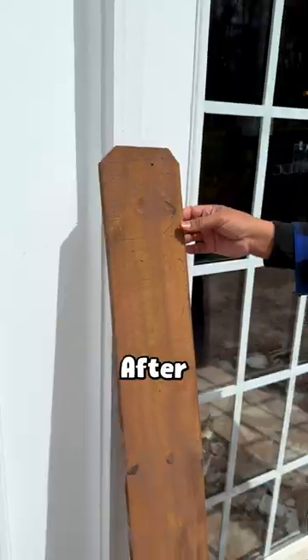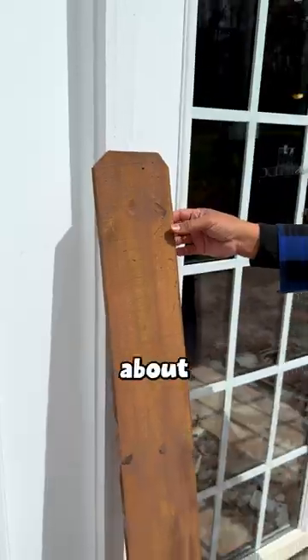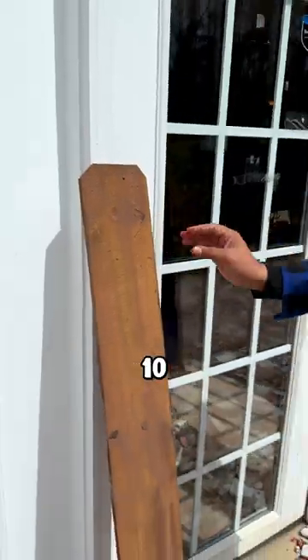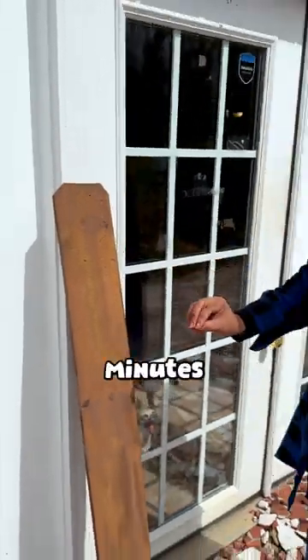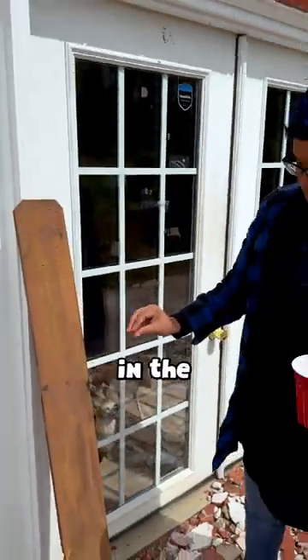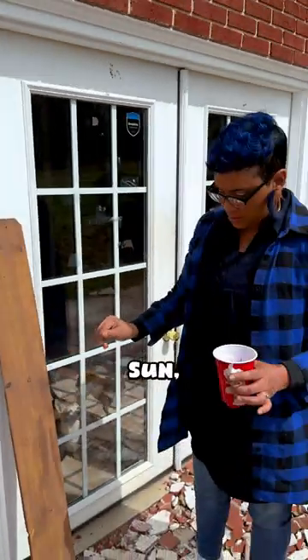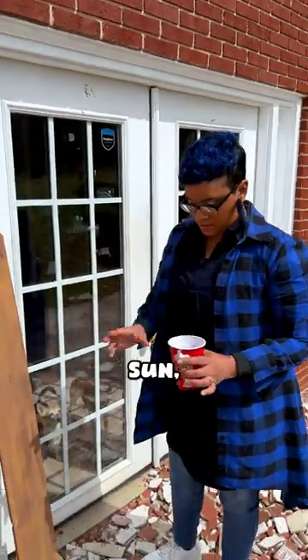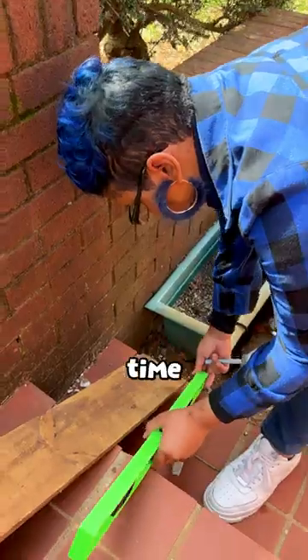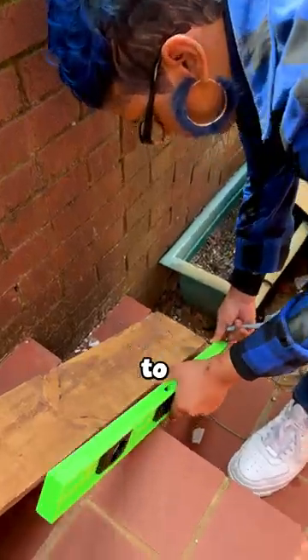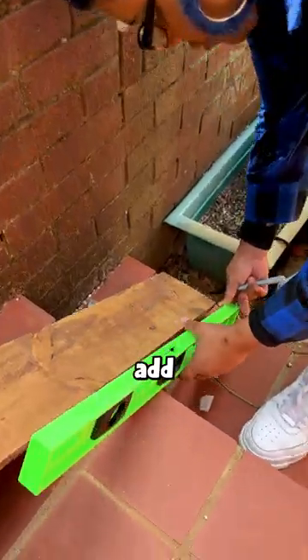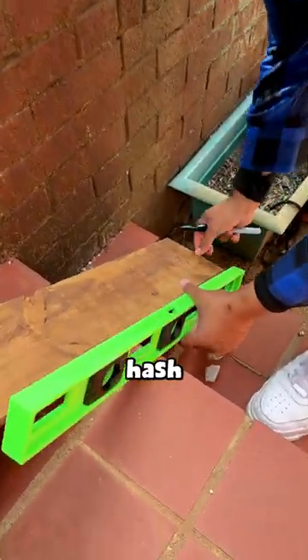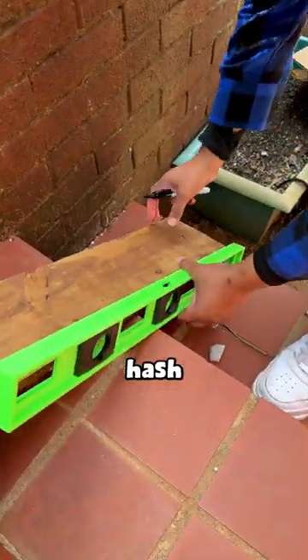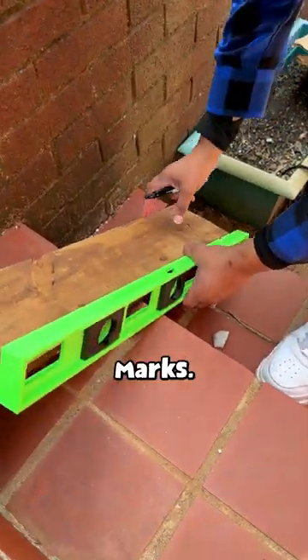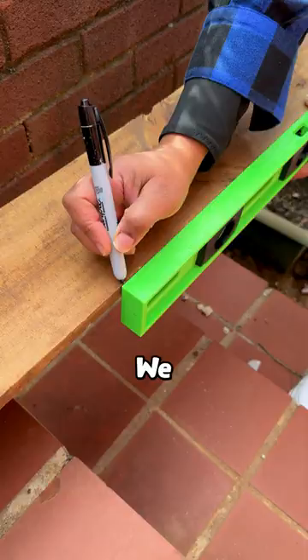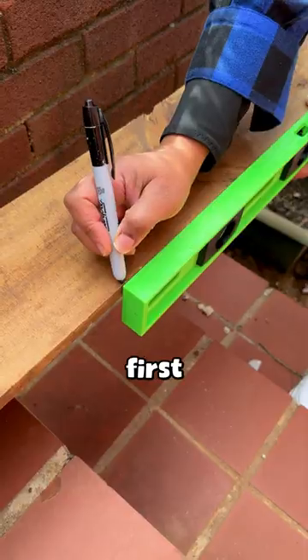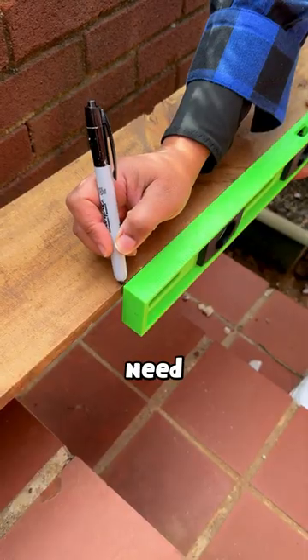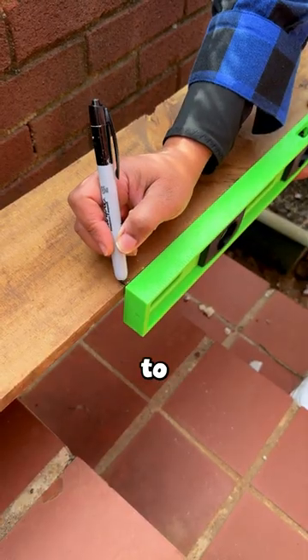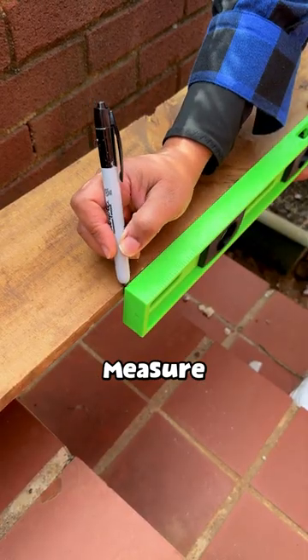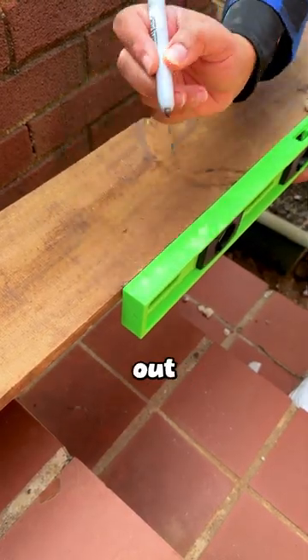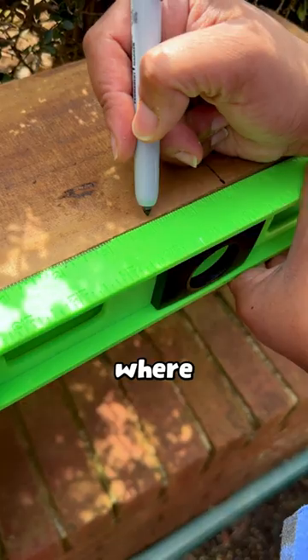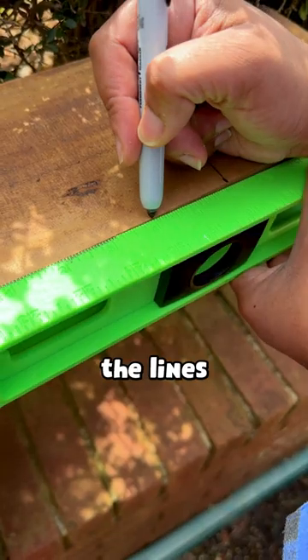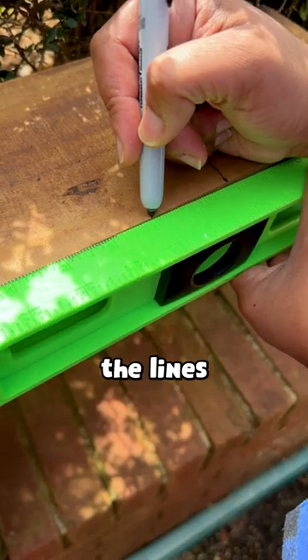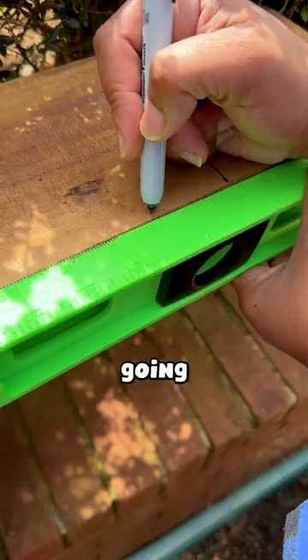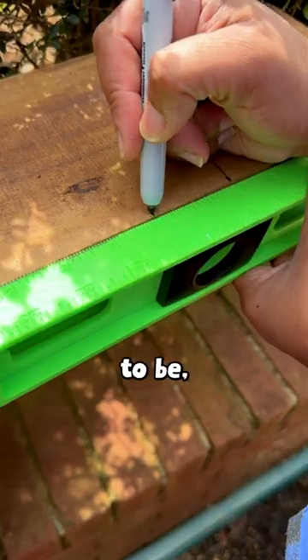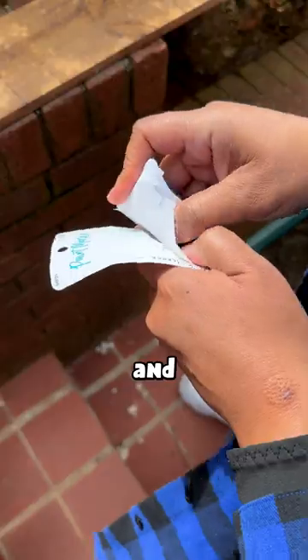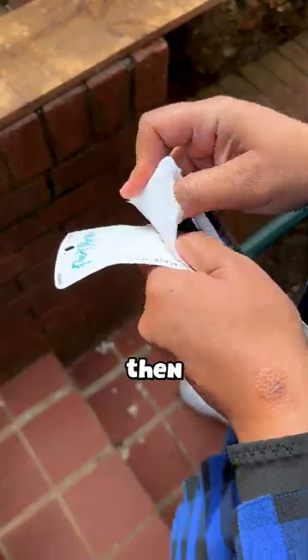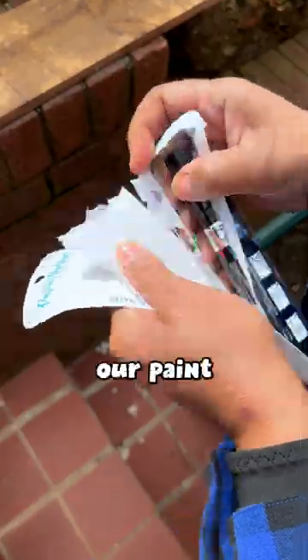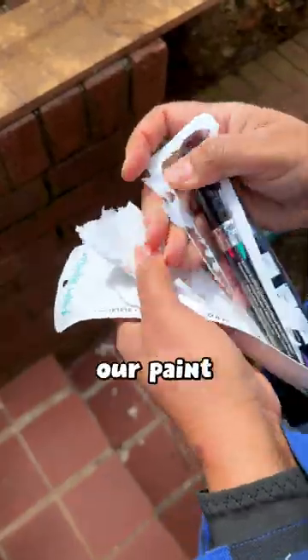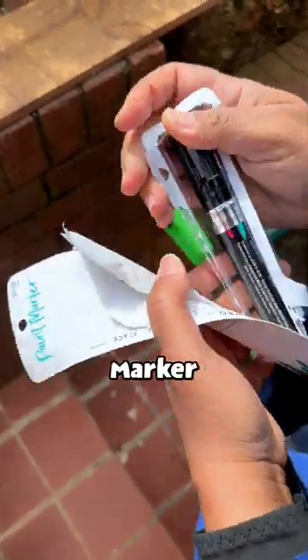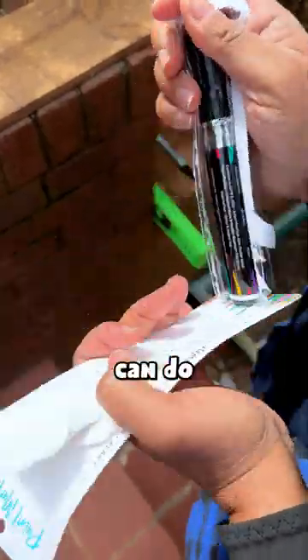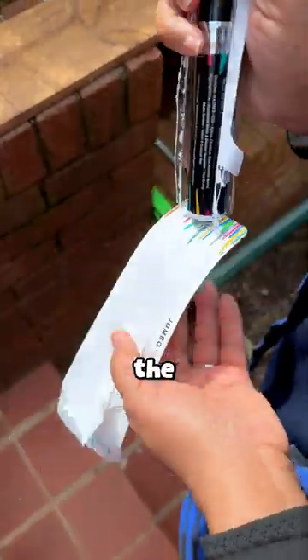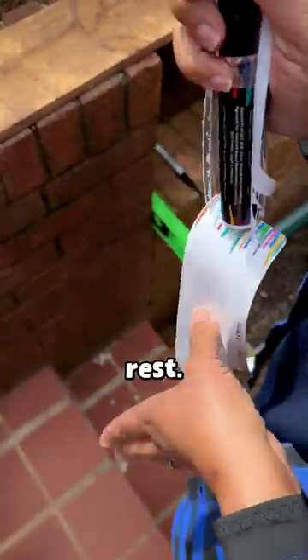After about 10 minutes in the sun, it's time to add the hash marks. We first need to measure out where the lines are going to be, and then our paint marker can do the rest.